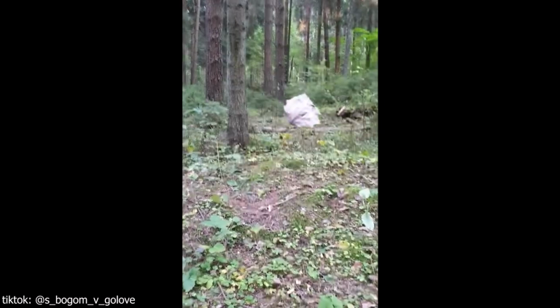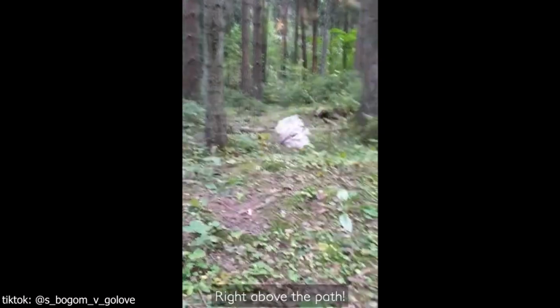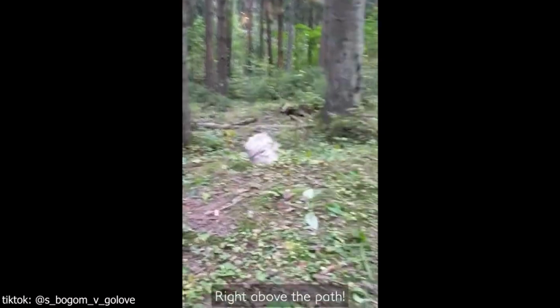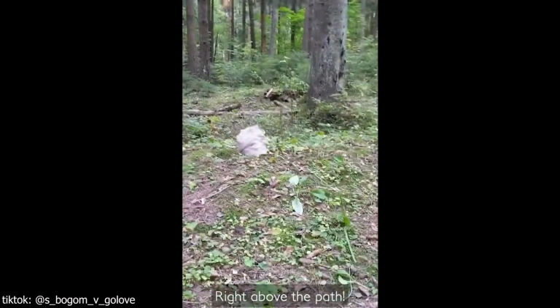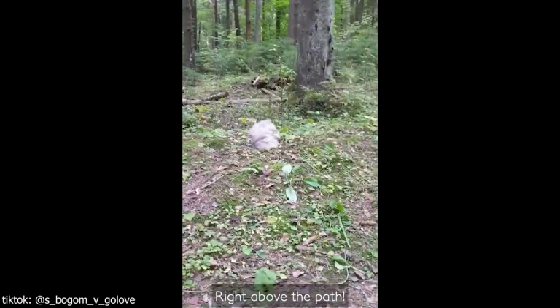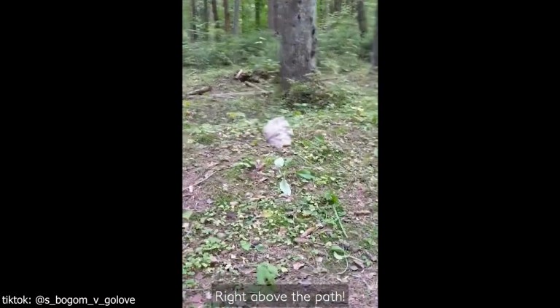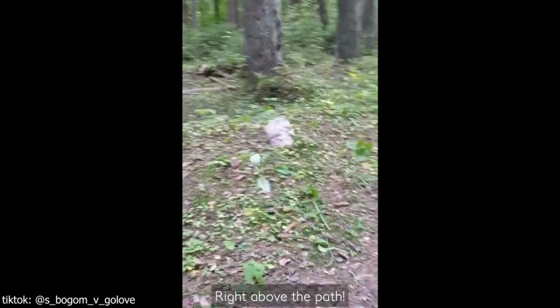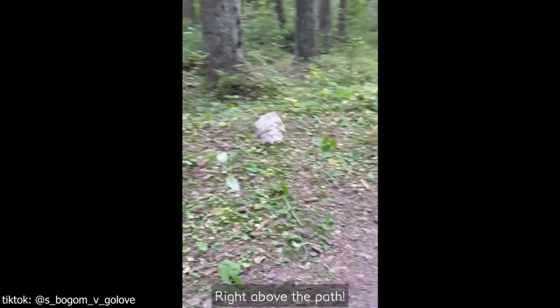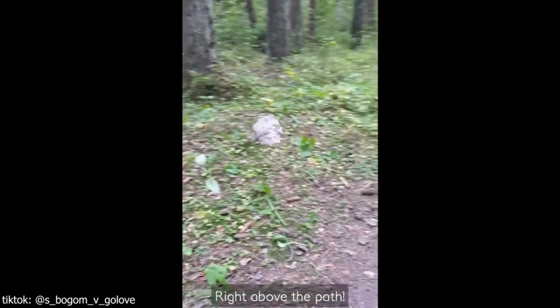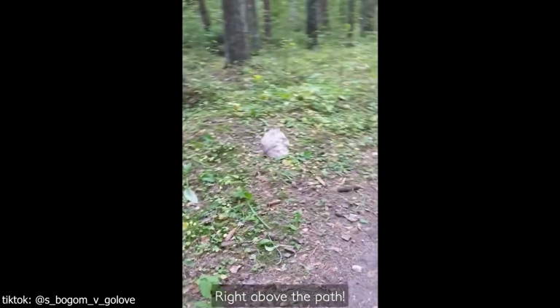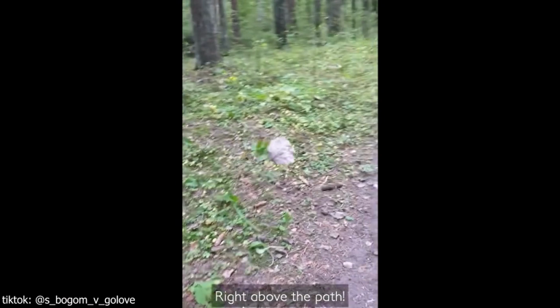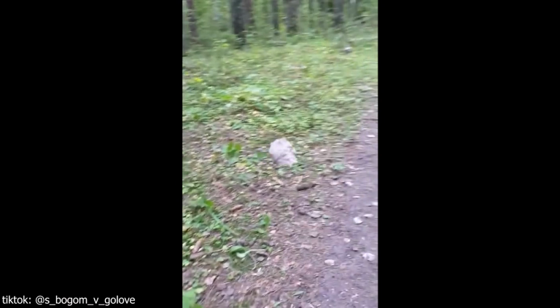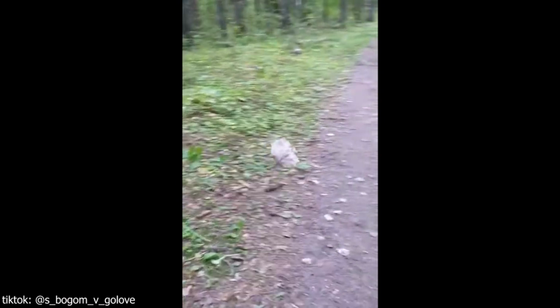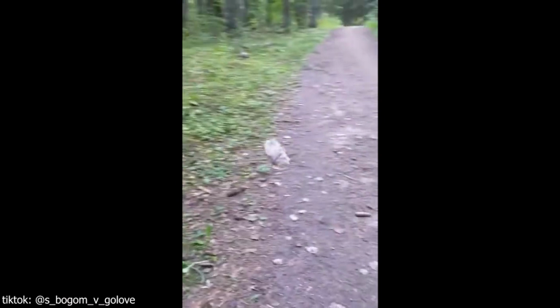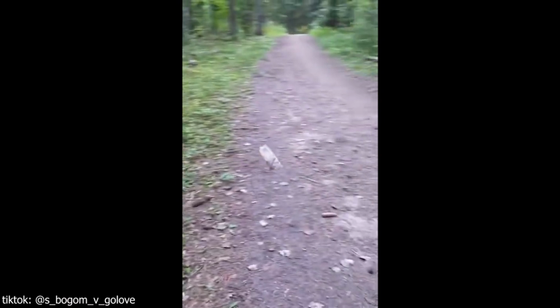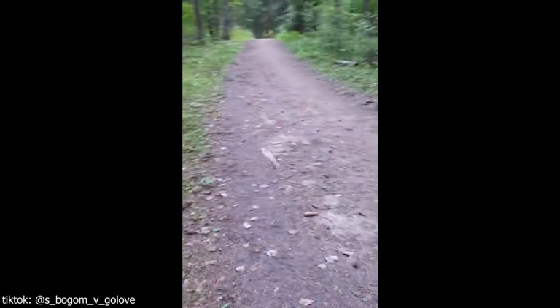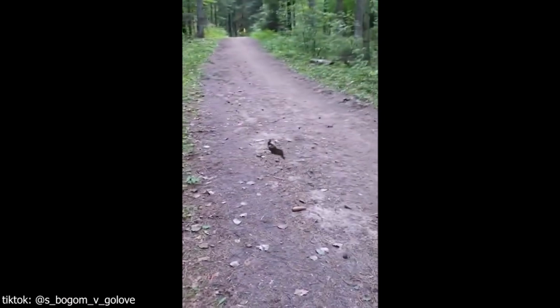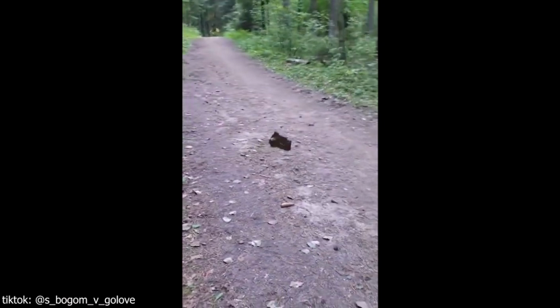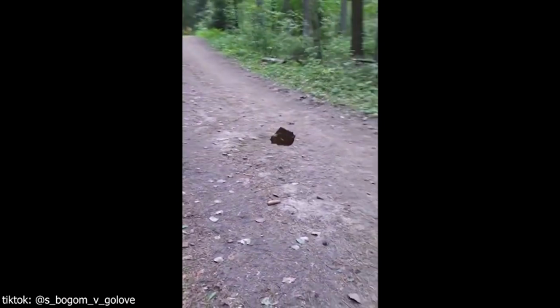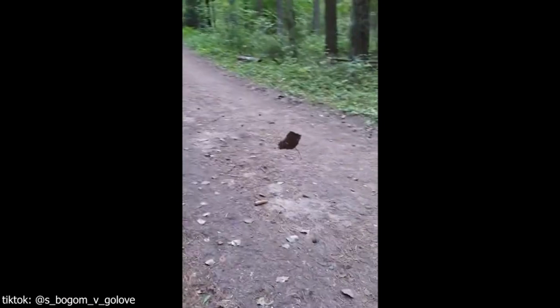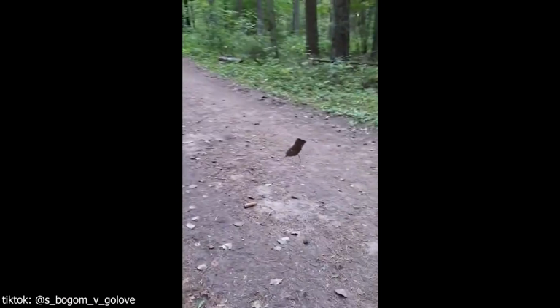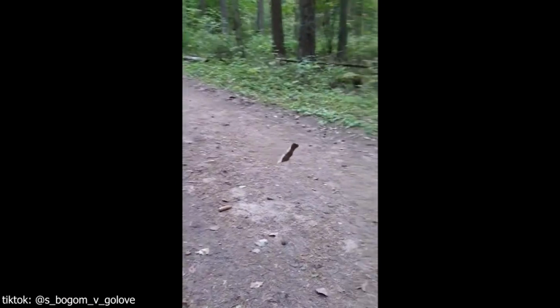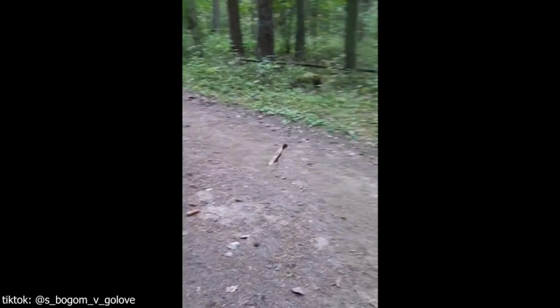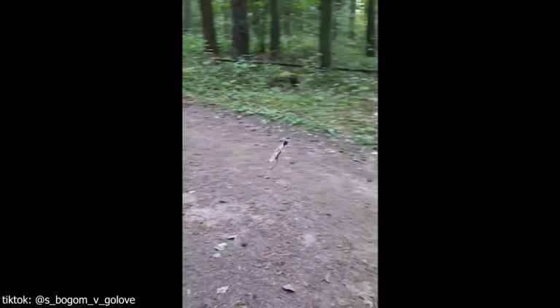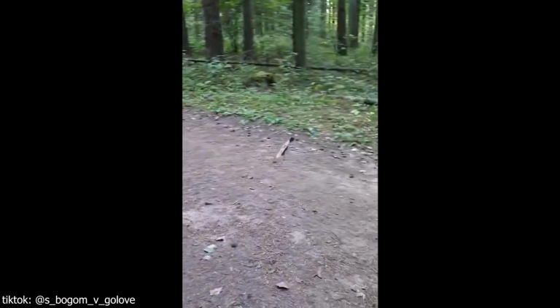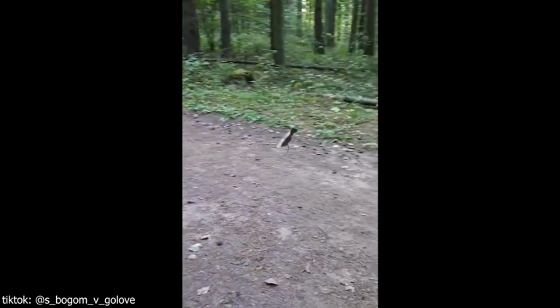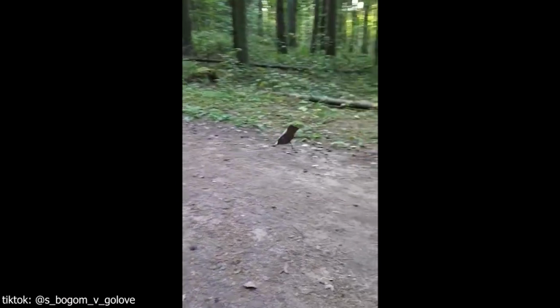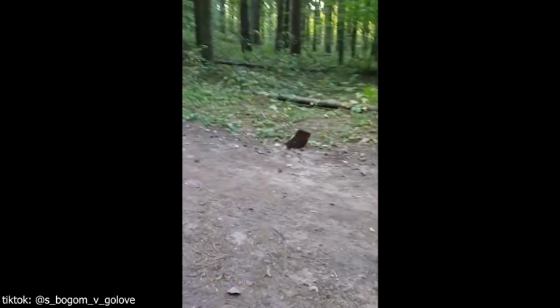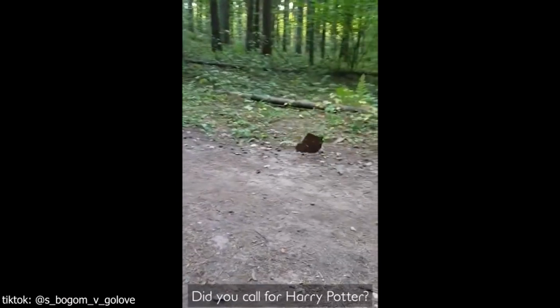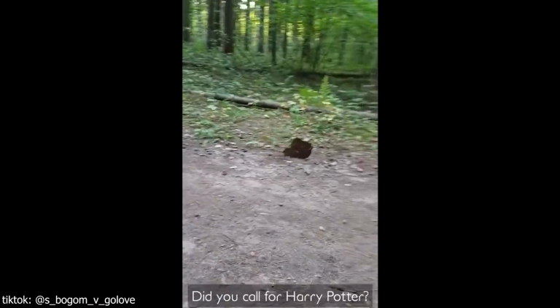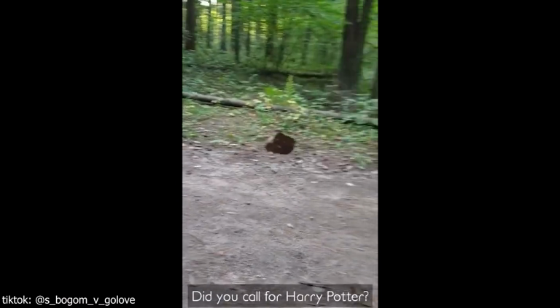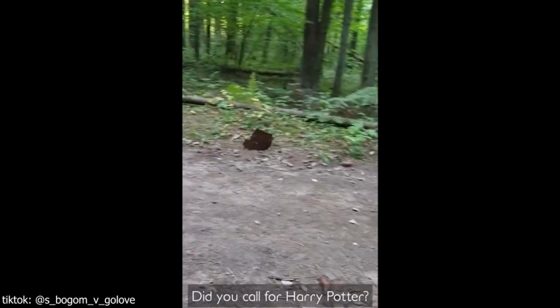Right in the middle of the road. Did you call a Harry Potter?